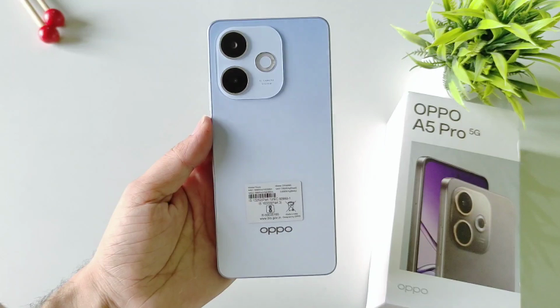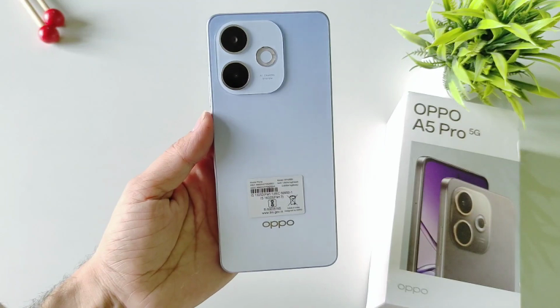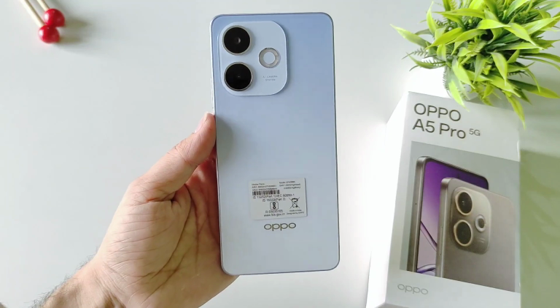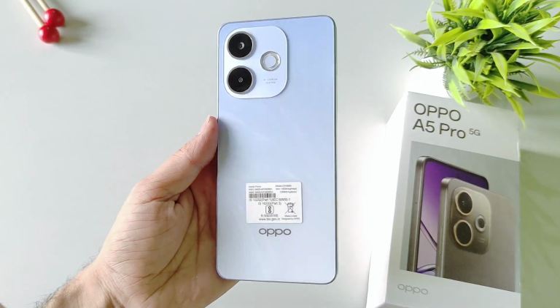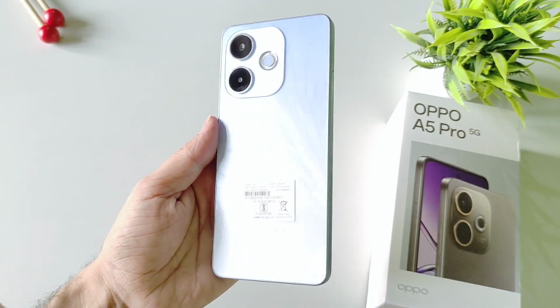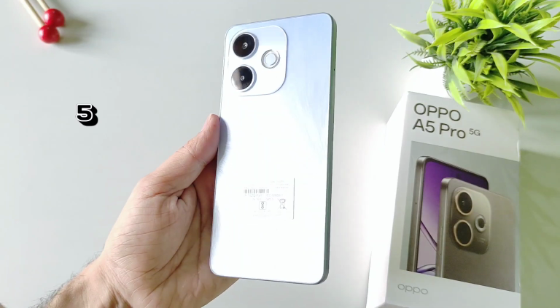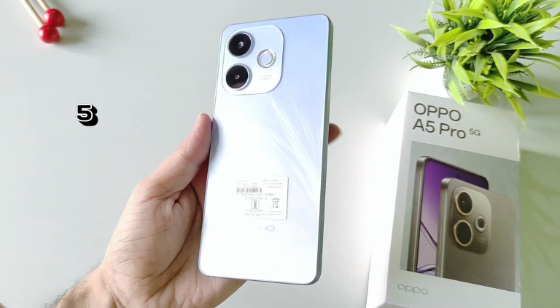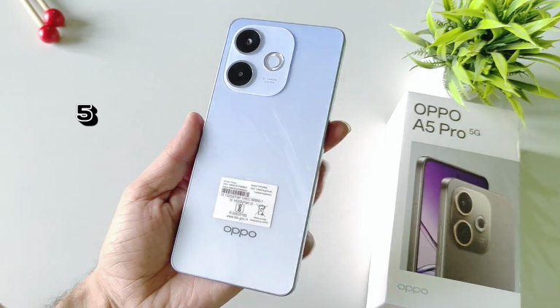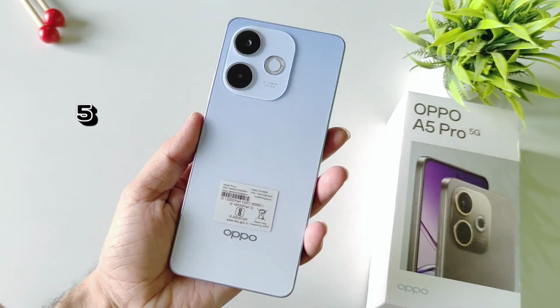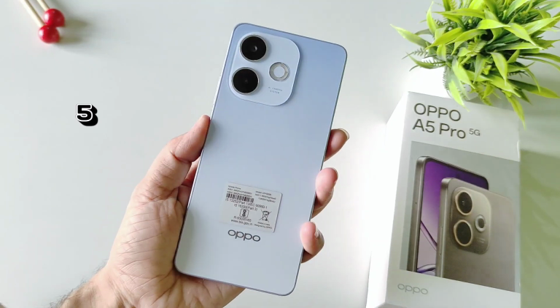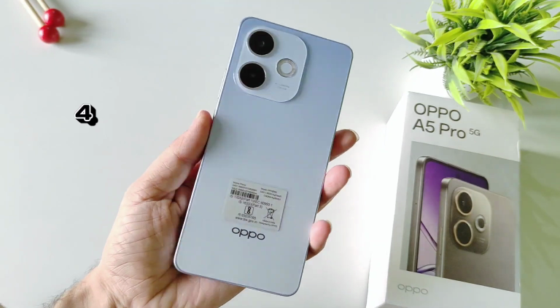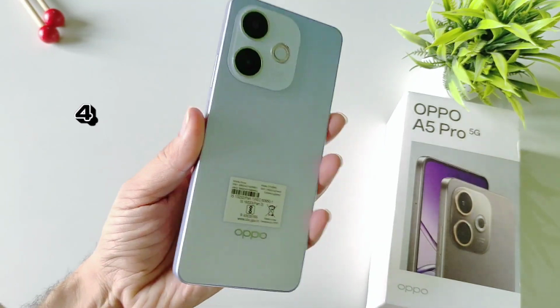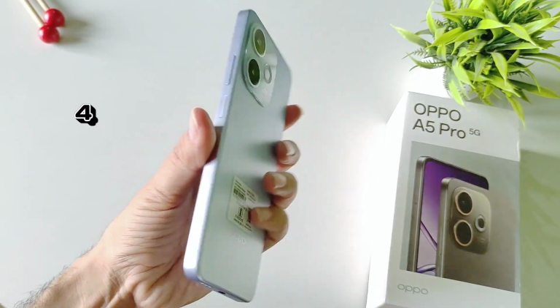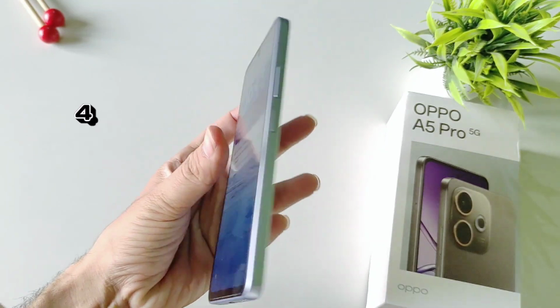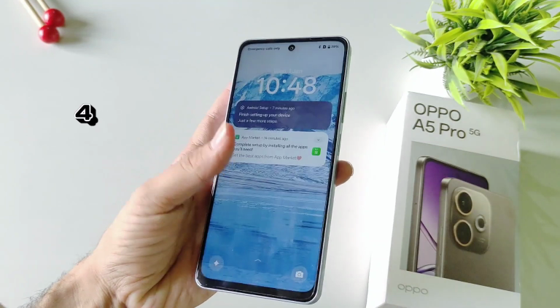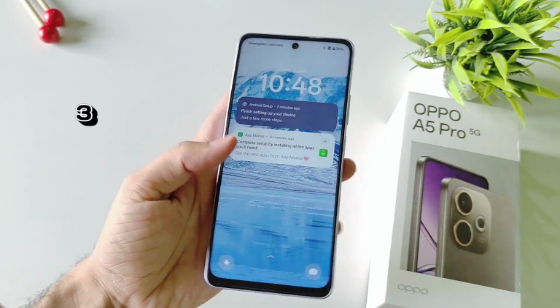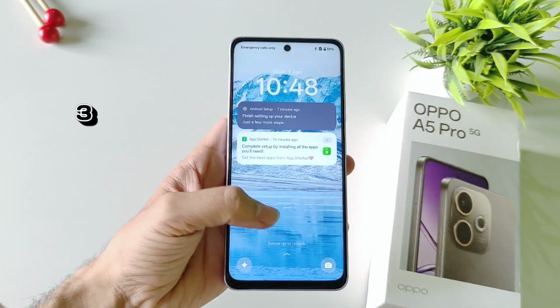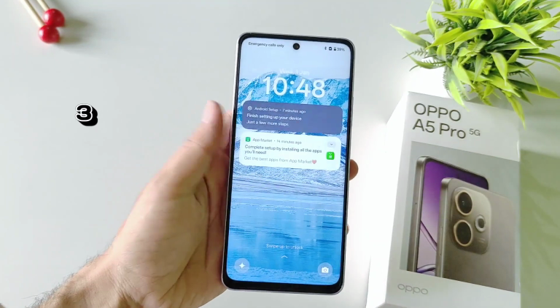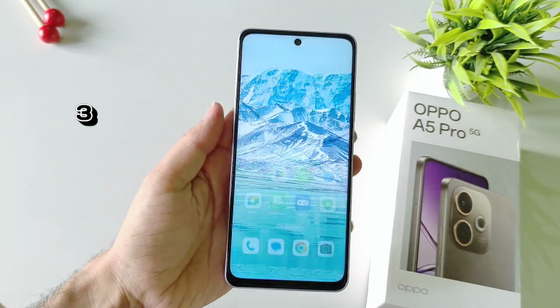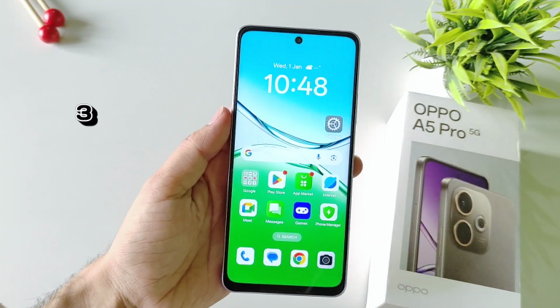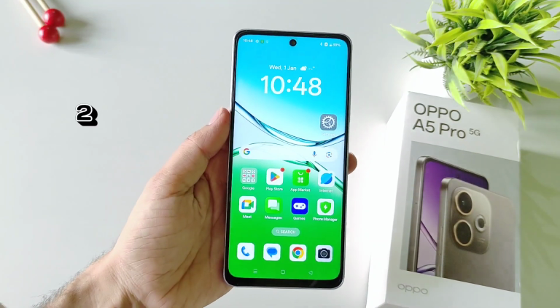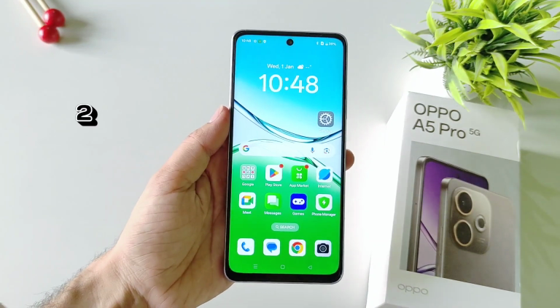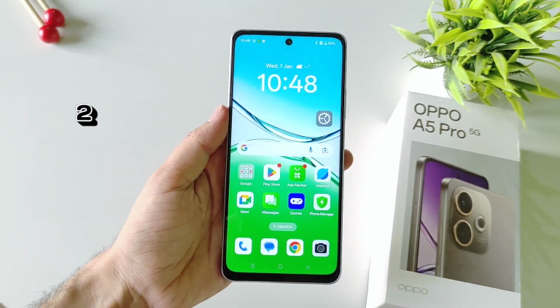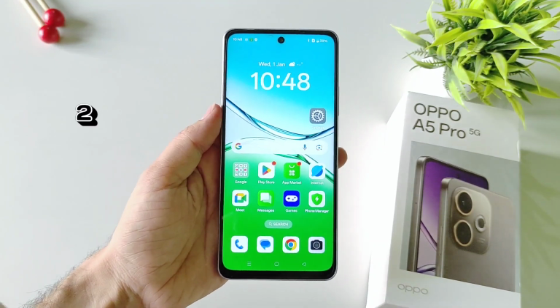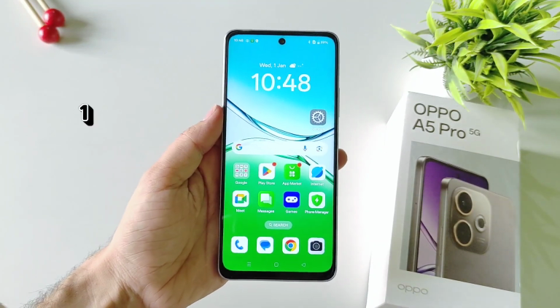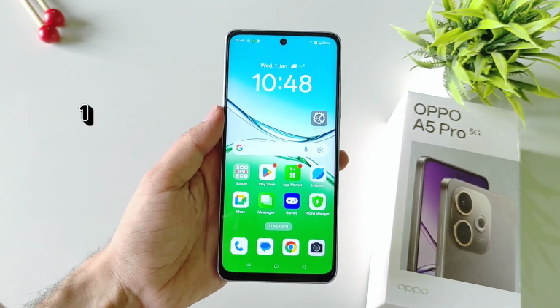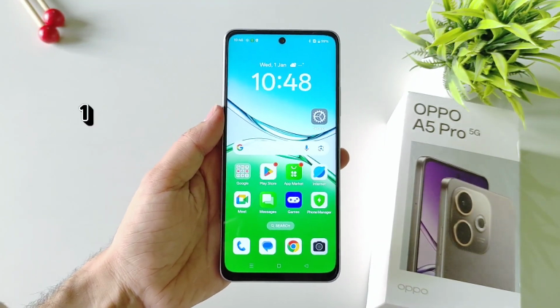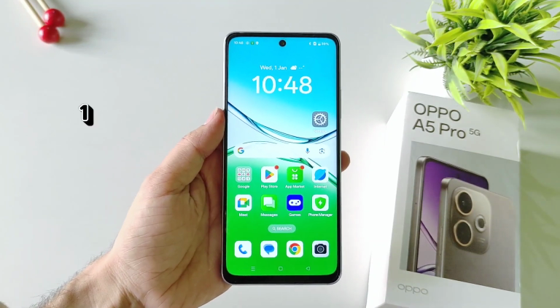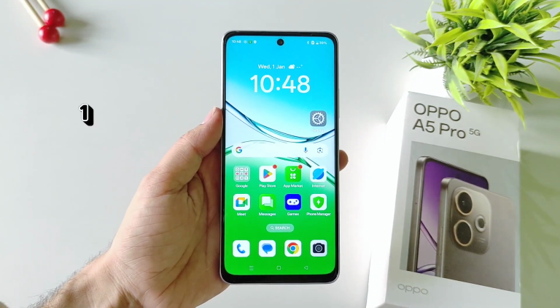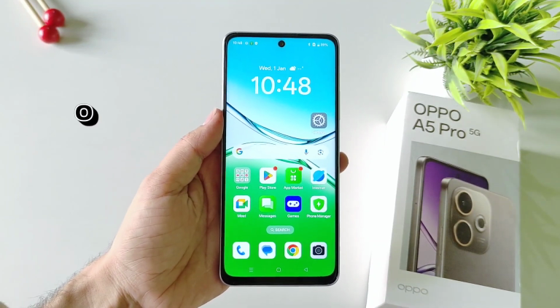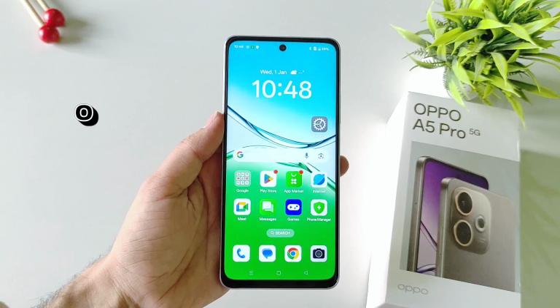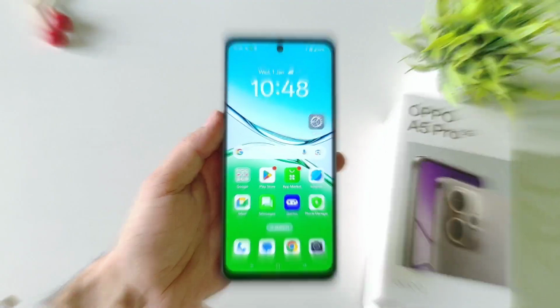This is the Oppo A5 Pro 5G smartphone and in this video I'm going to show you some amazing tips, tricks, and hidden features of this smartphone.